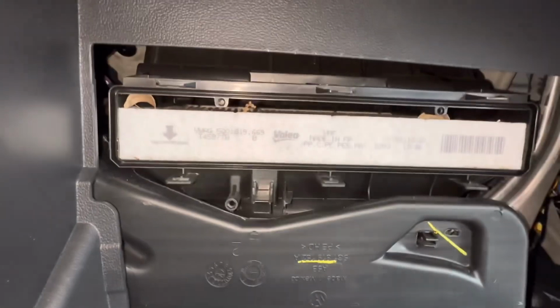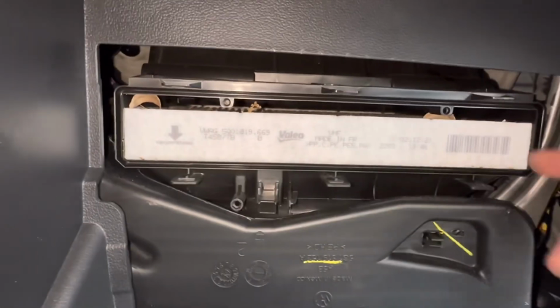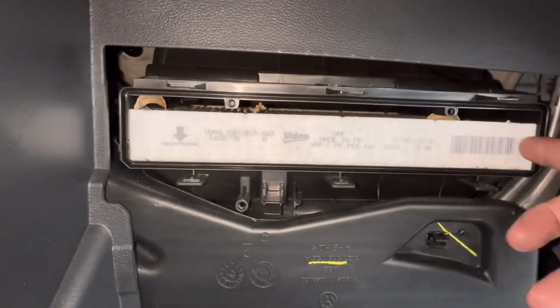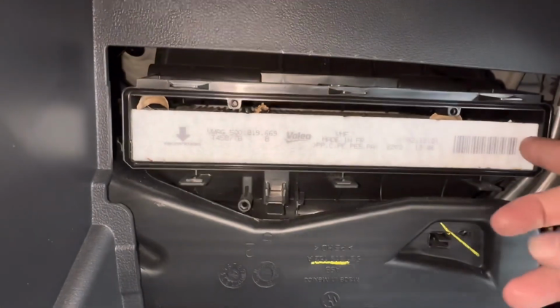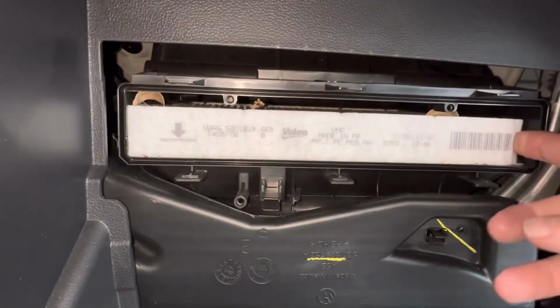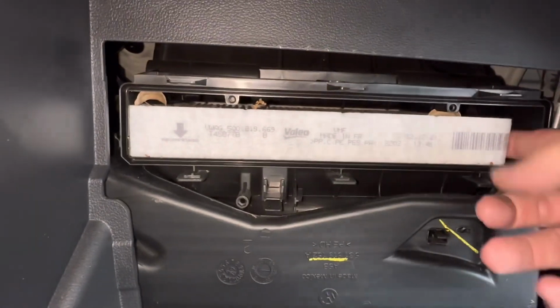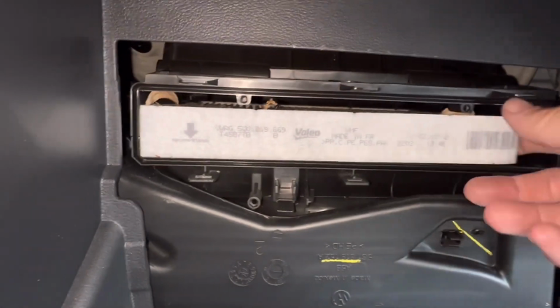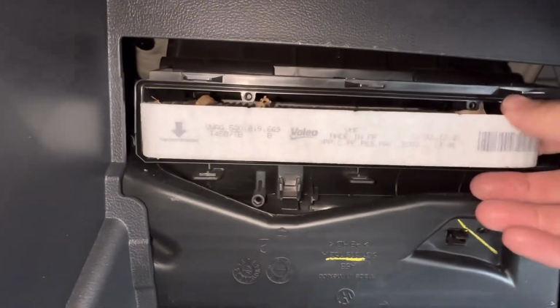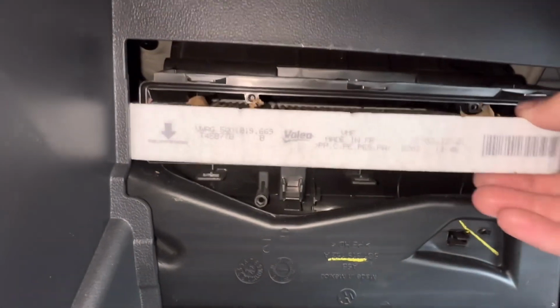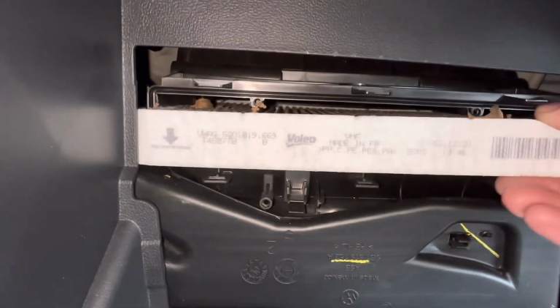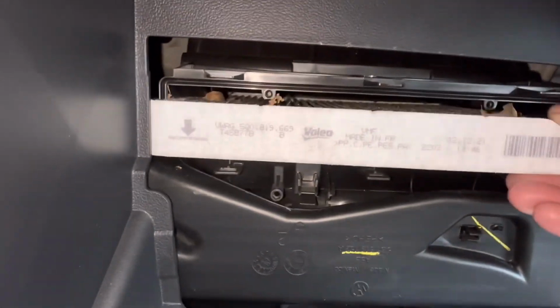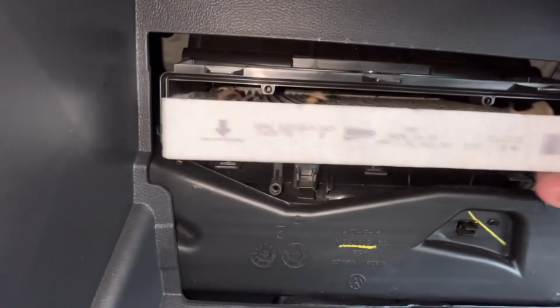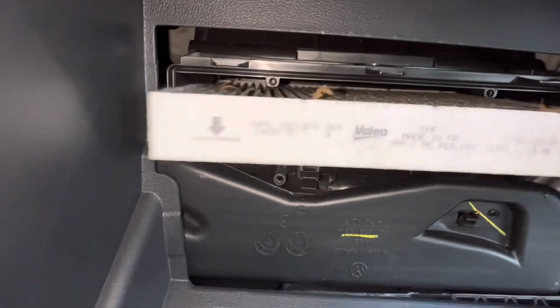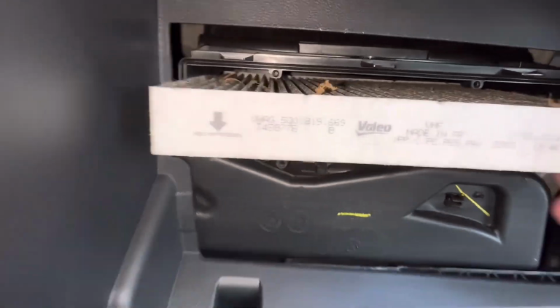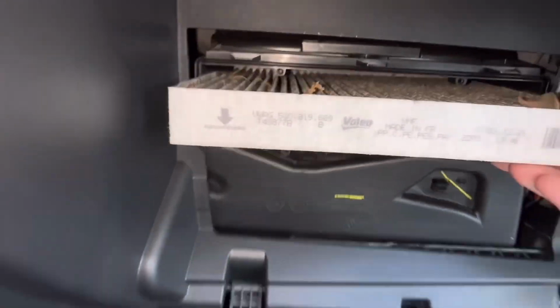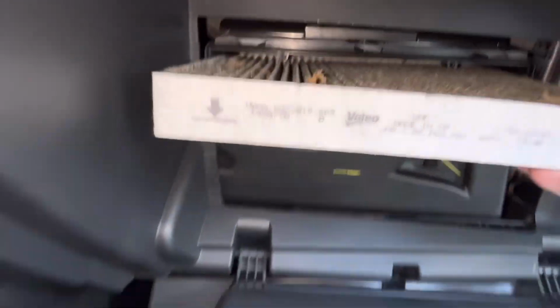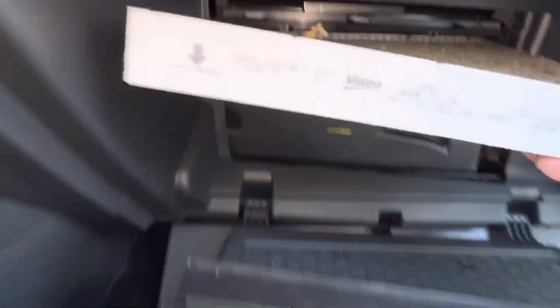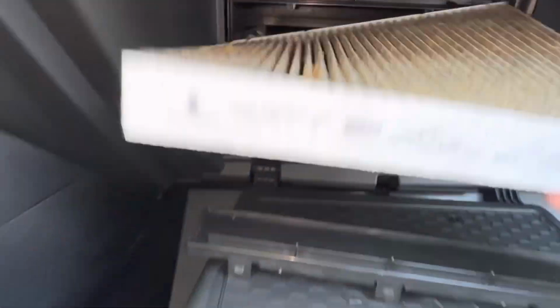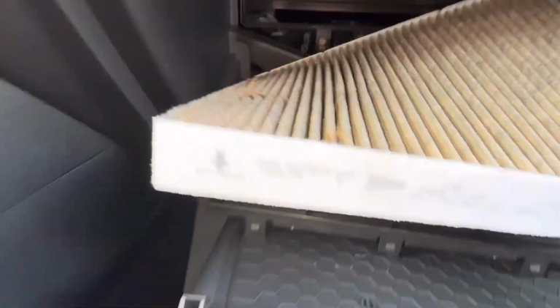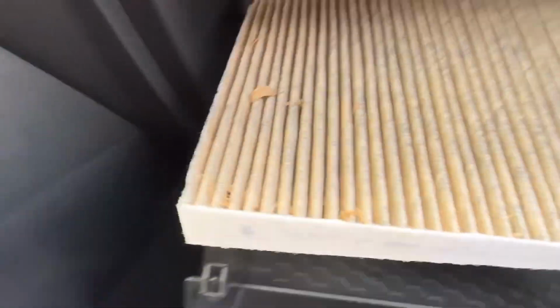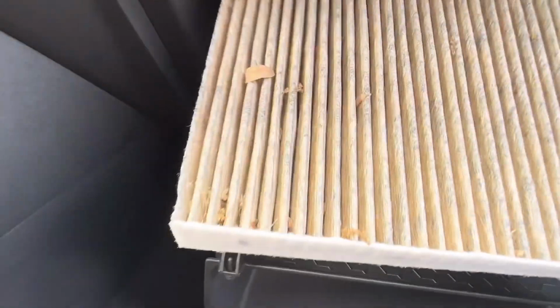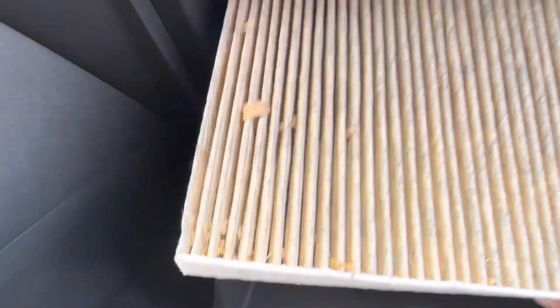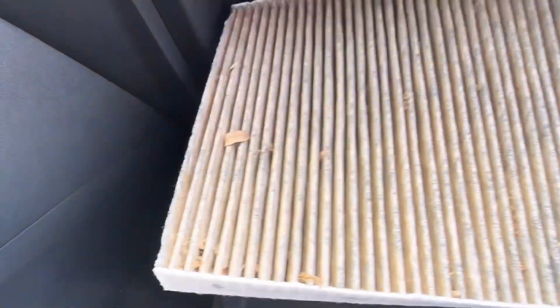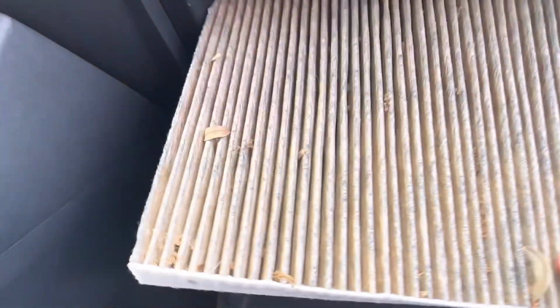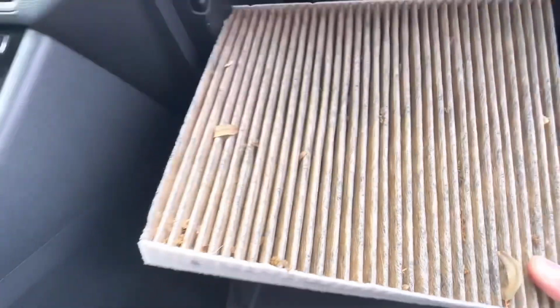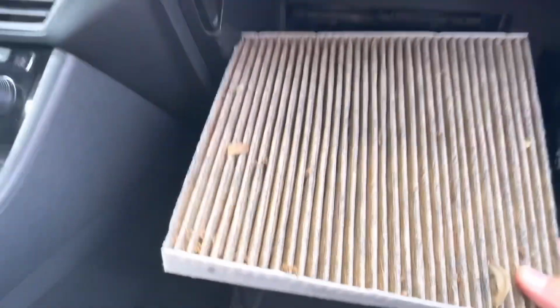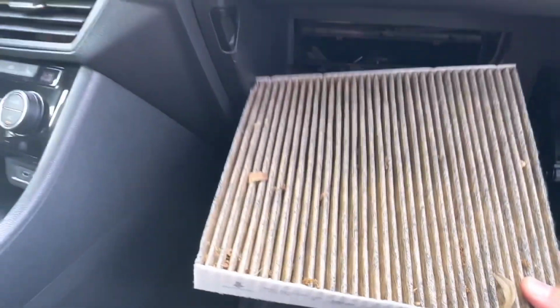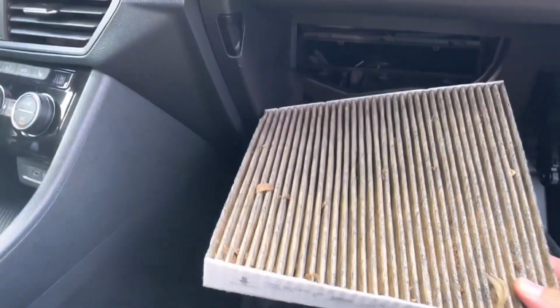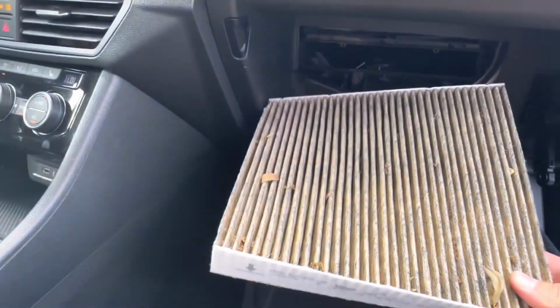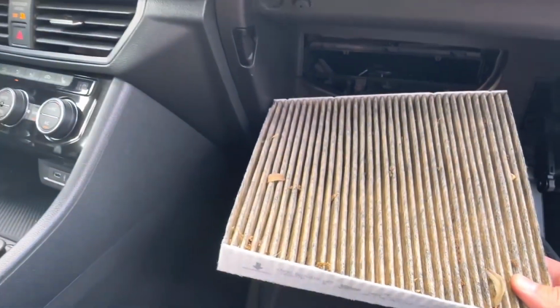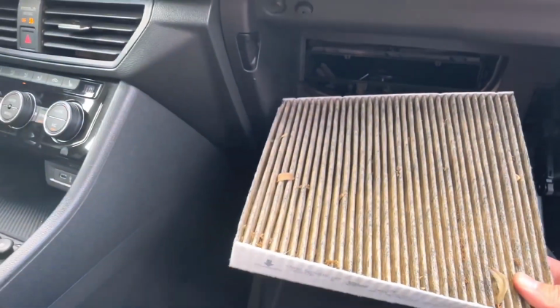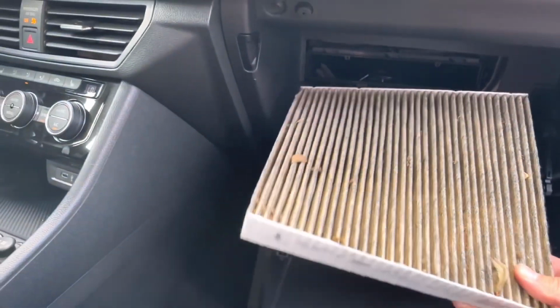Pull this out. See how dirty it is — this filter's pretty dirty. I need to order a new one.